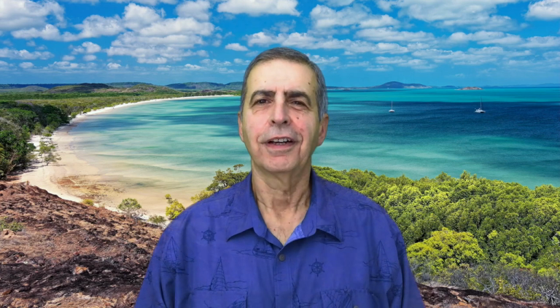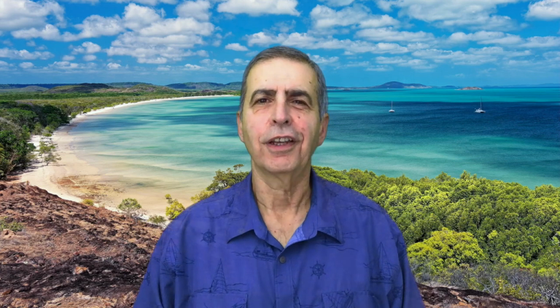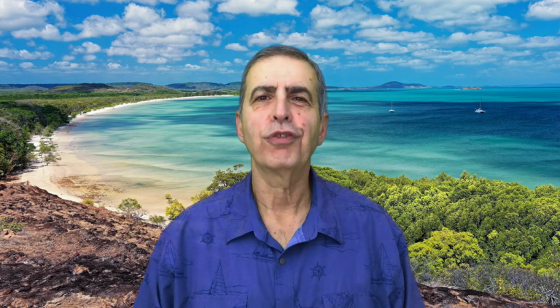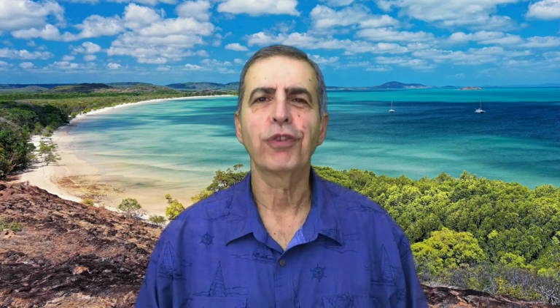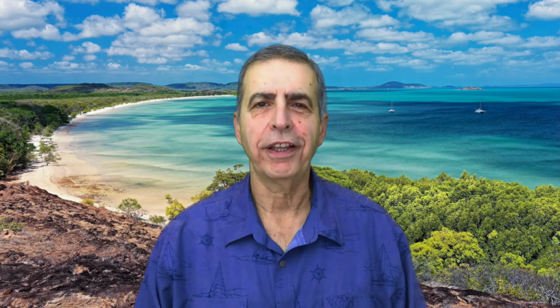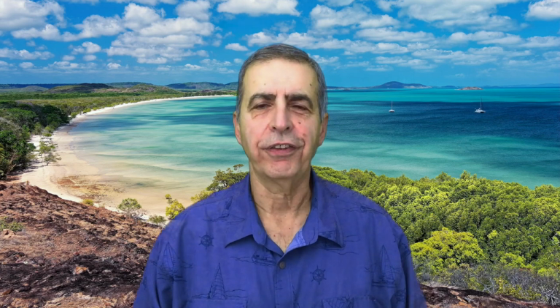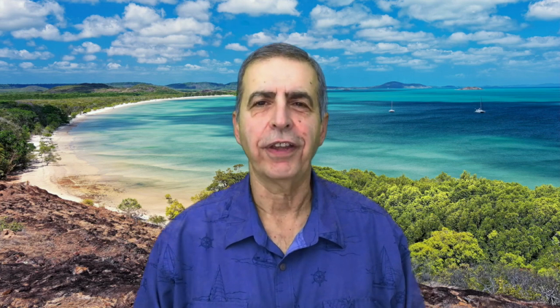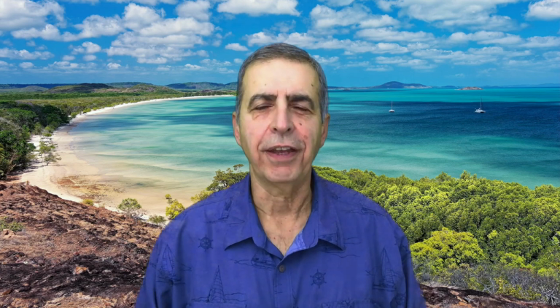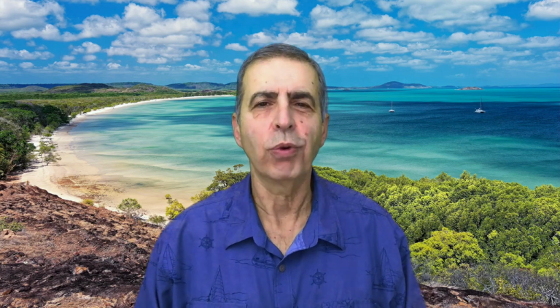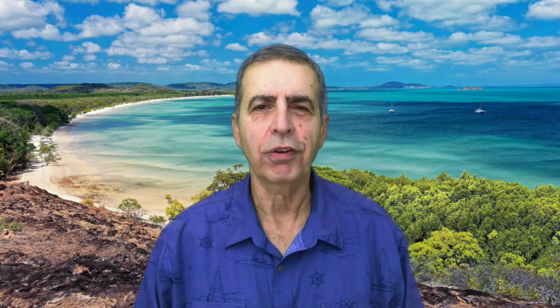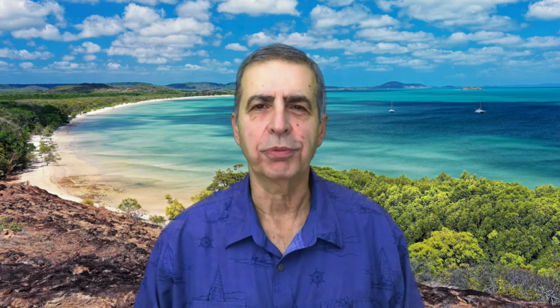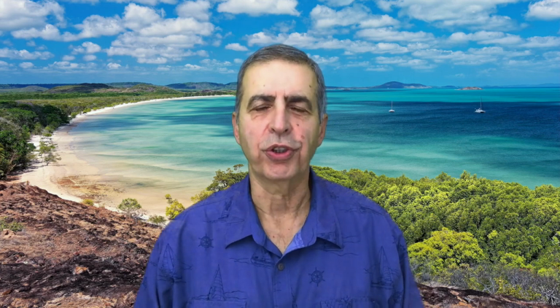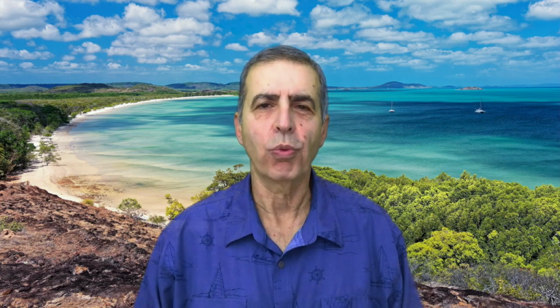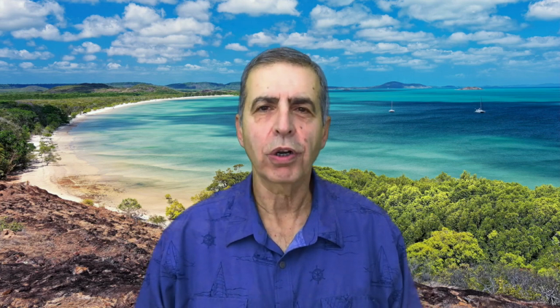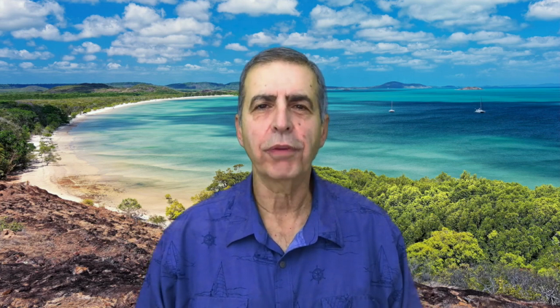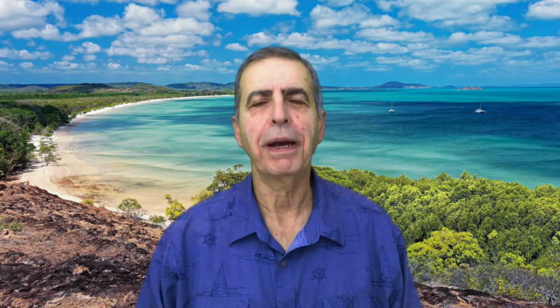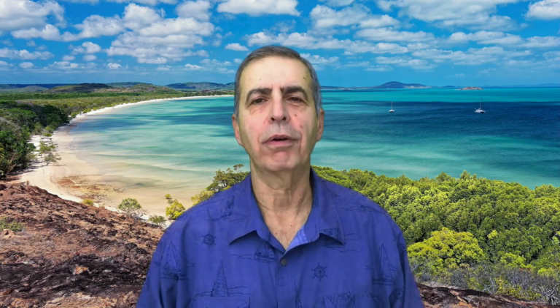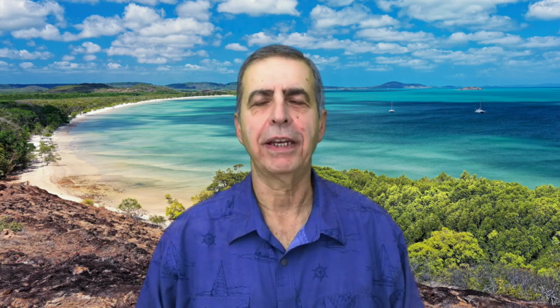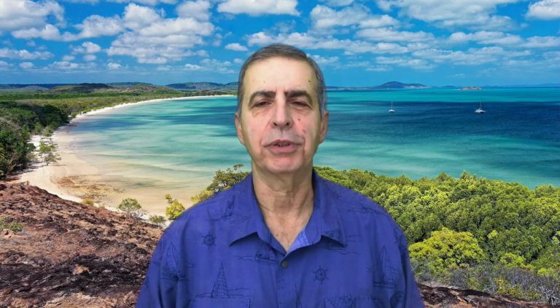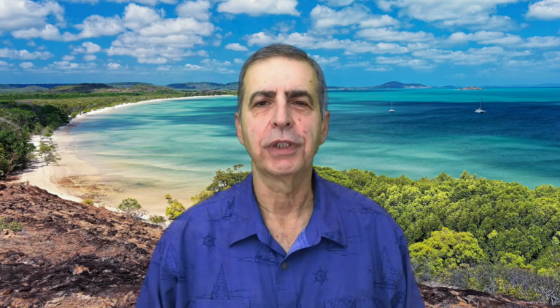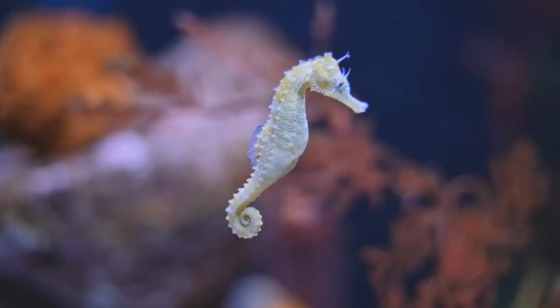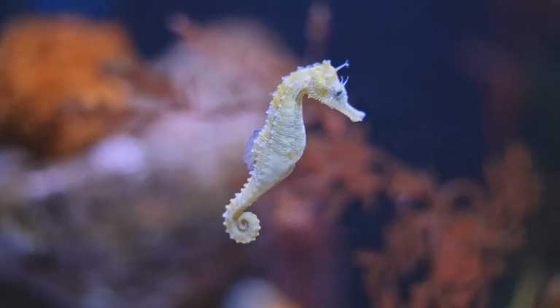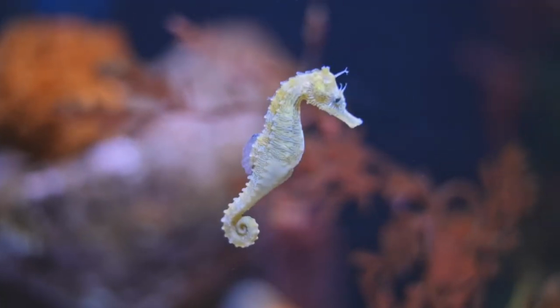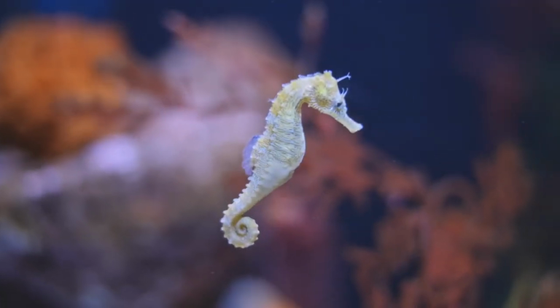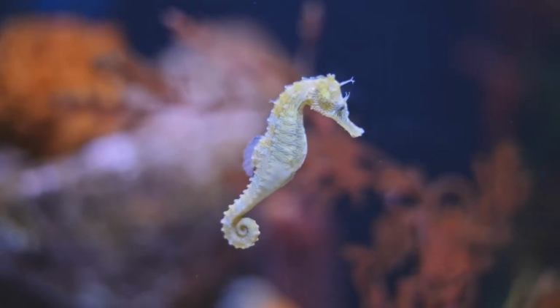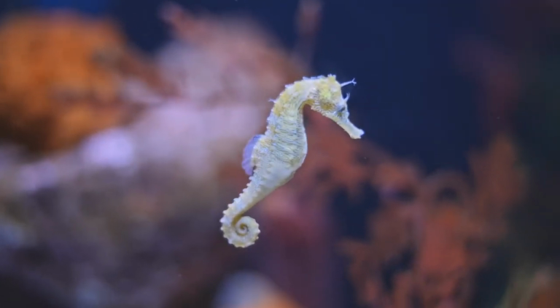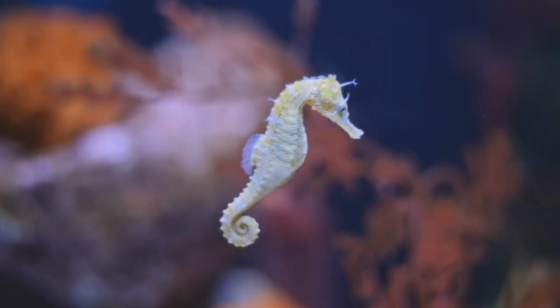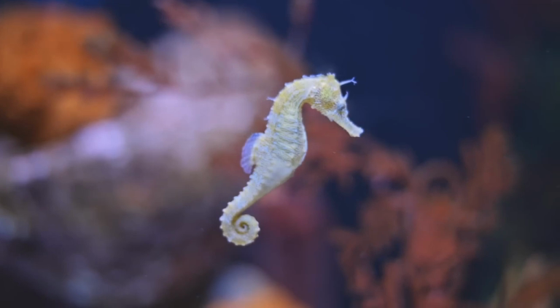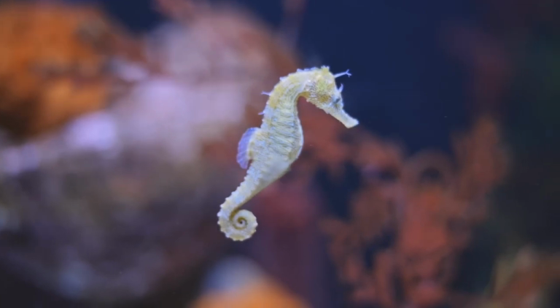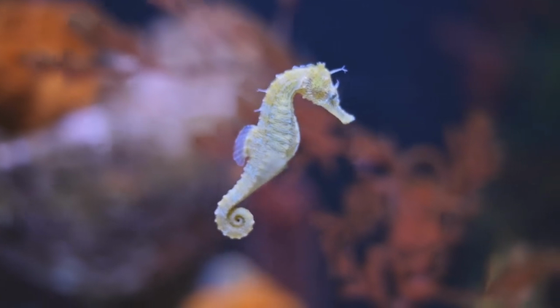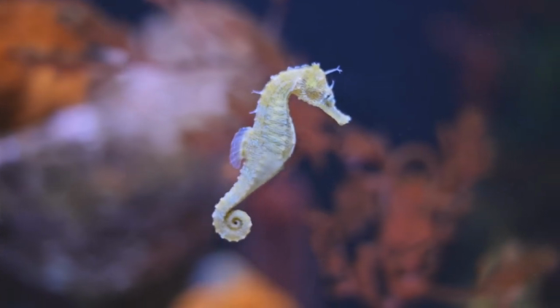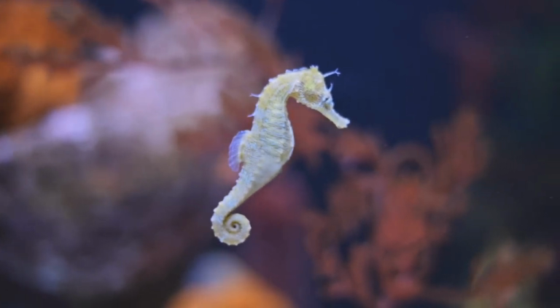Hello friends and welcome to the world of power animals. Today we're going to look at the seahorse.